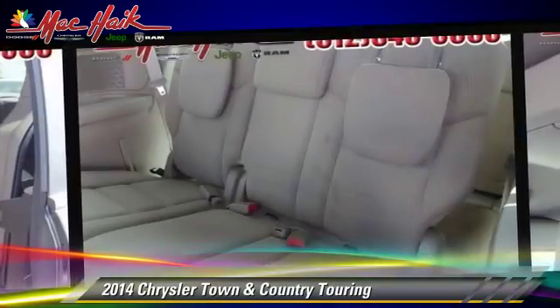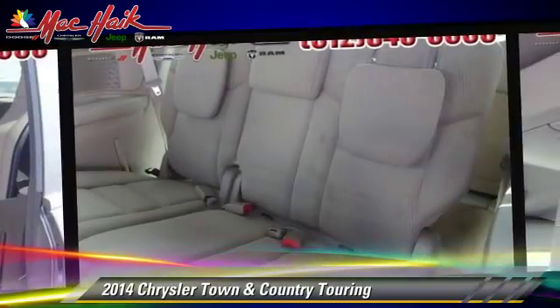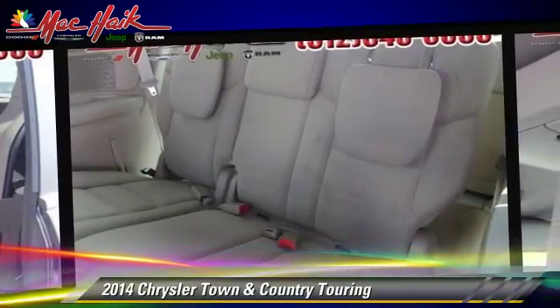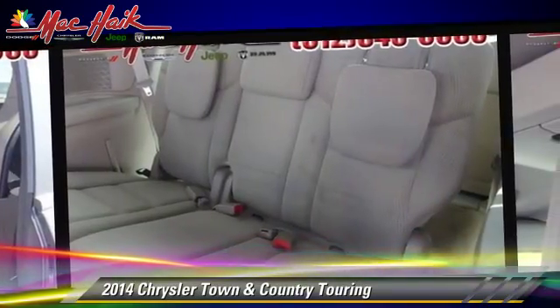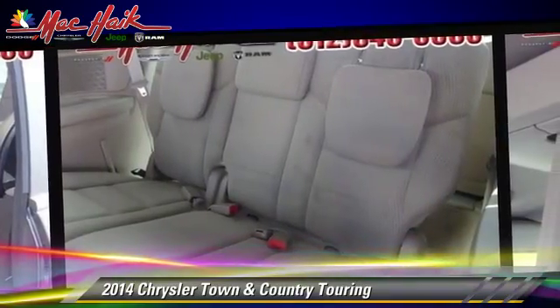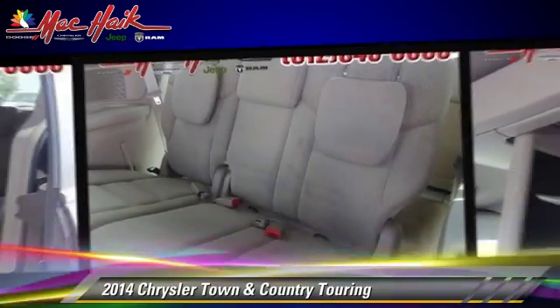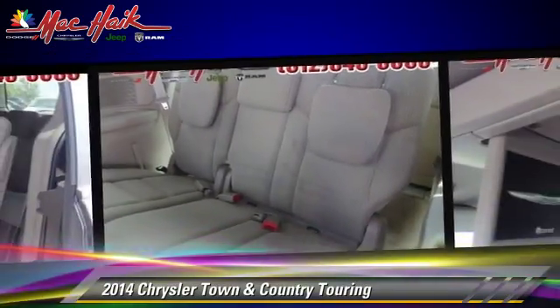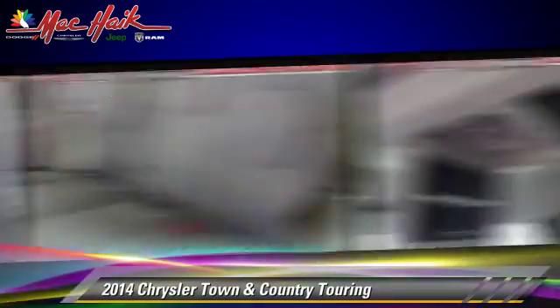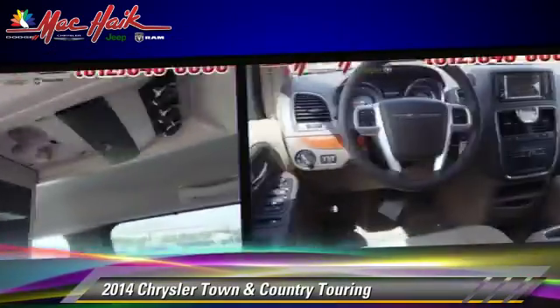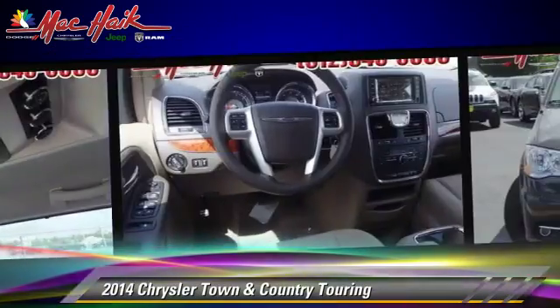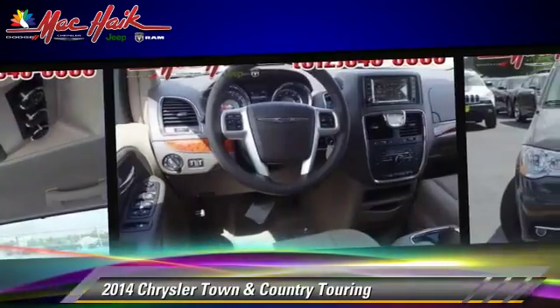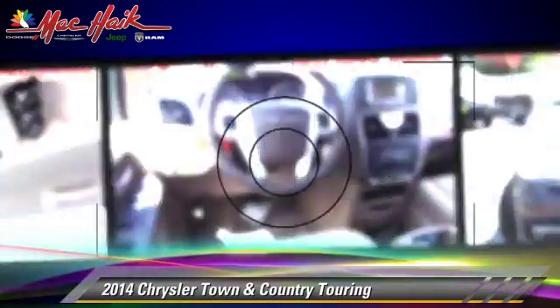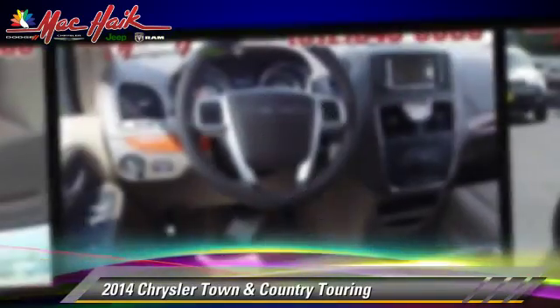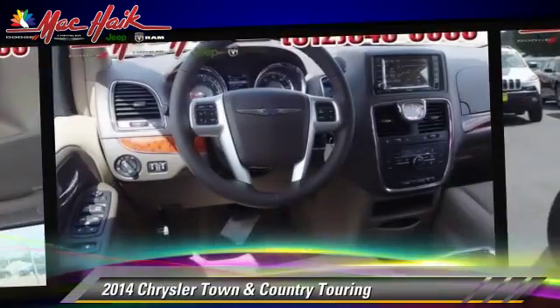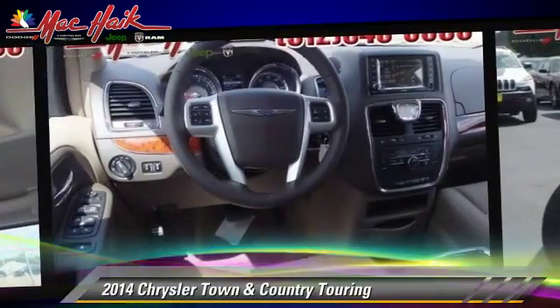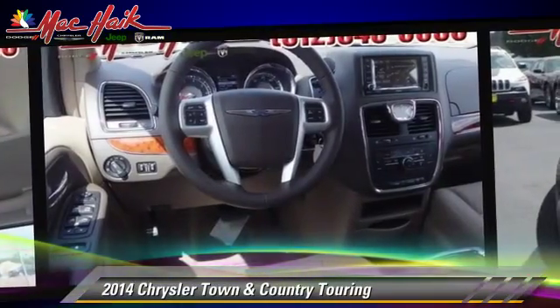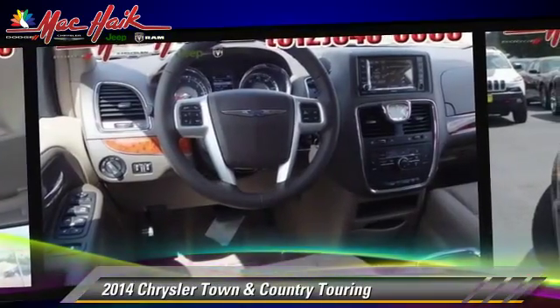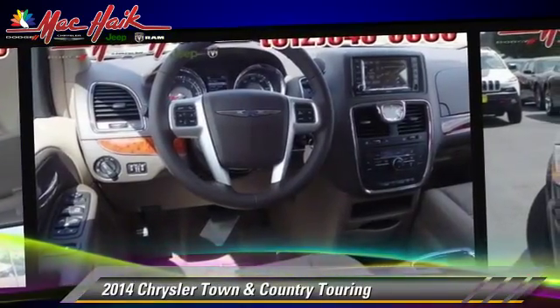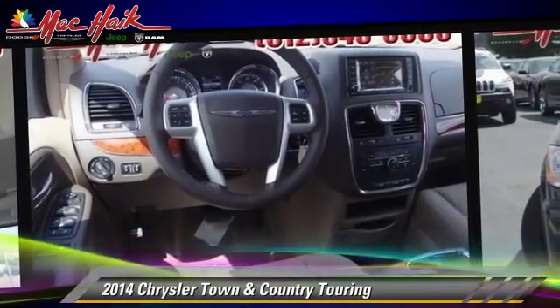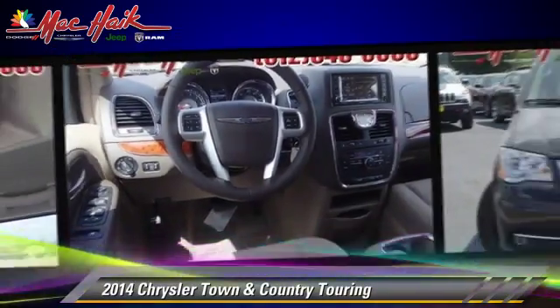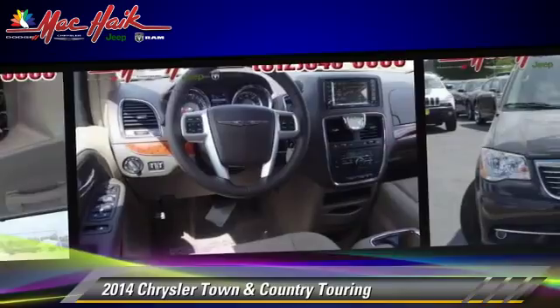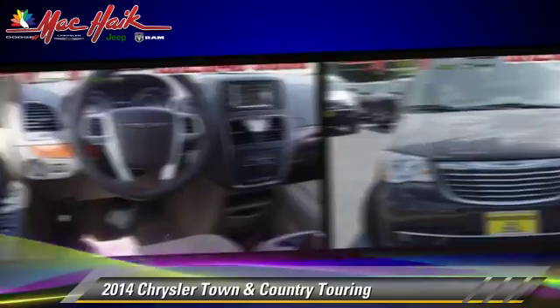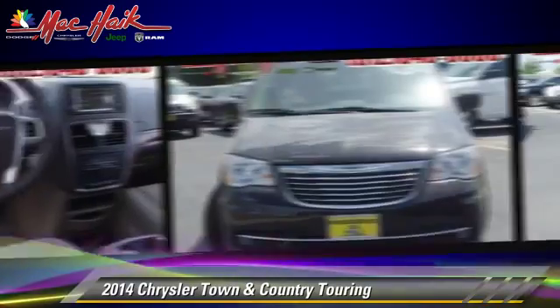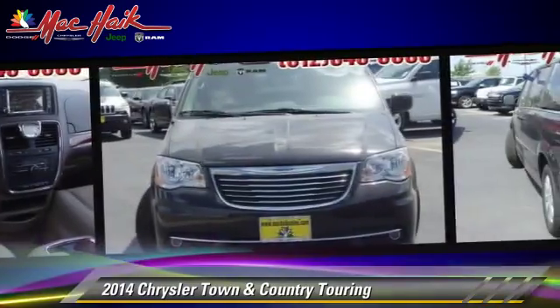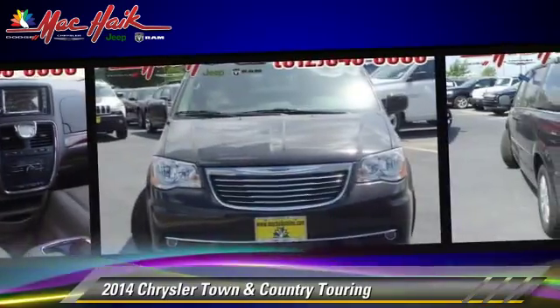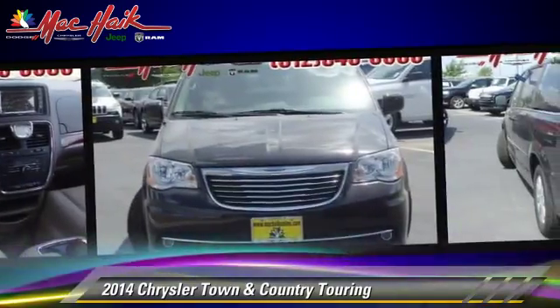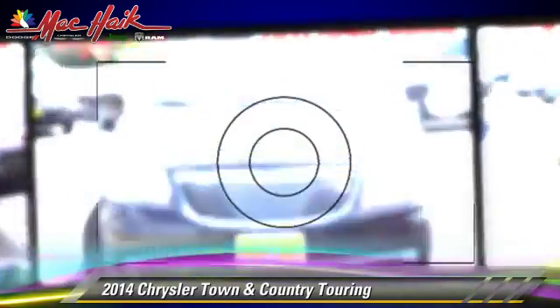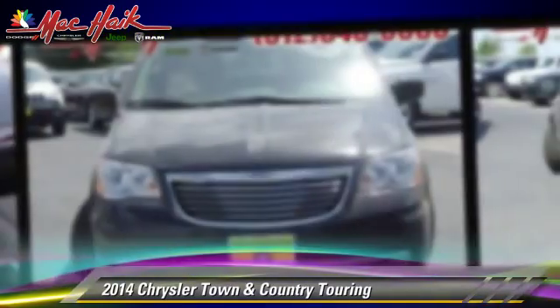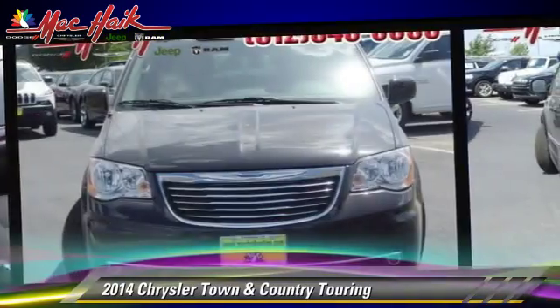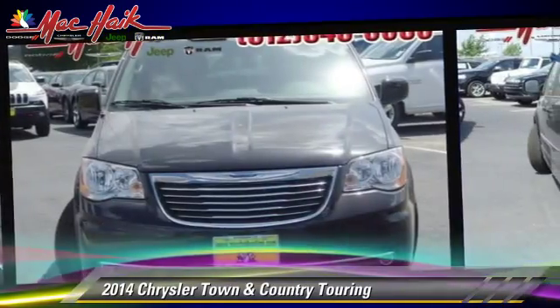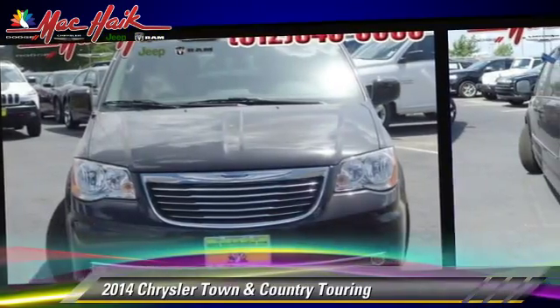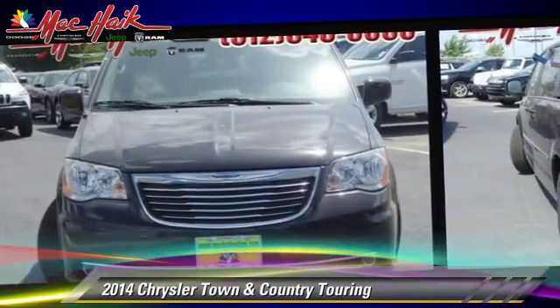This Chrysler features heated power mirrors, leather seats, and rear spoiler.